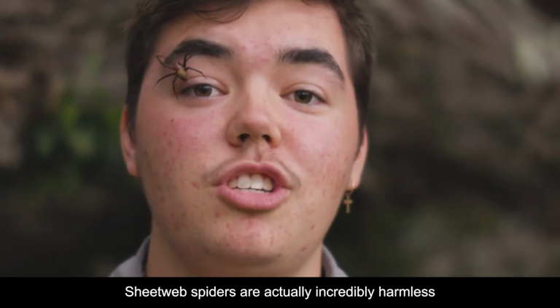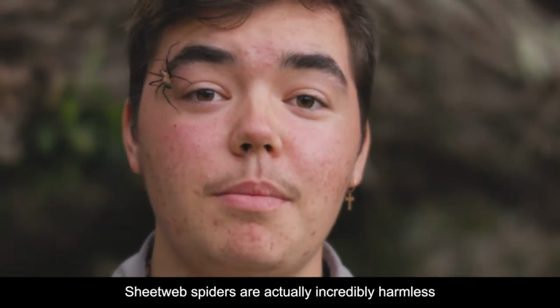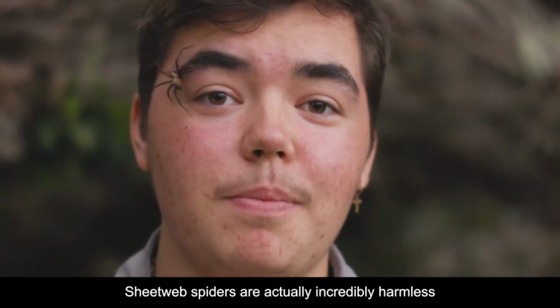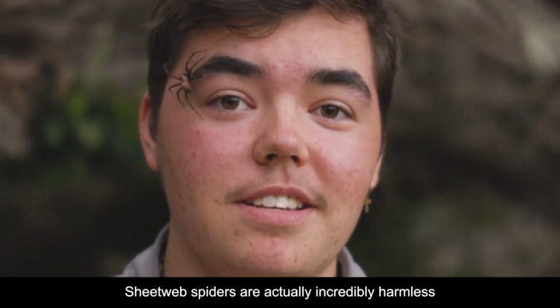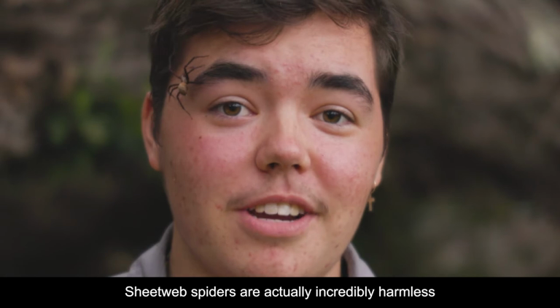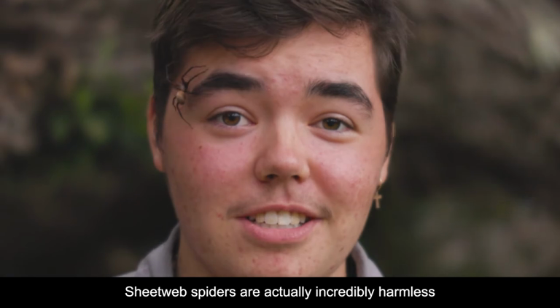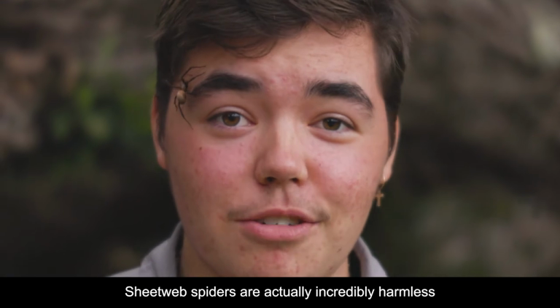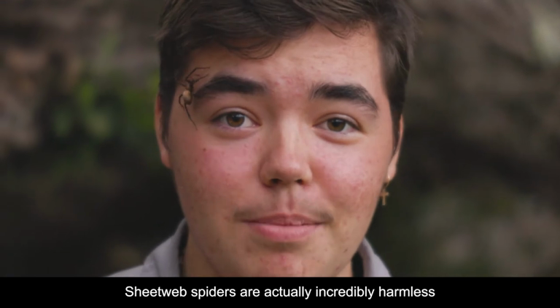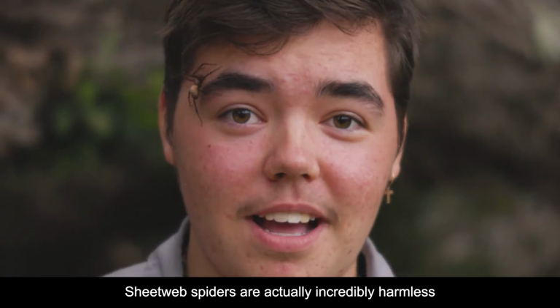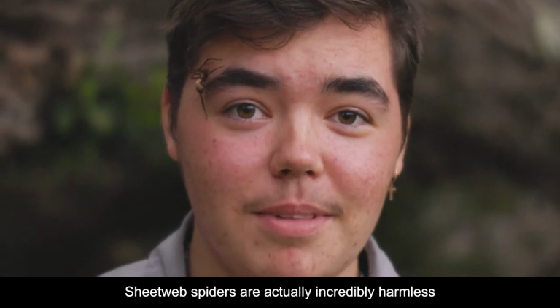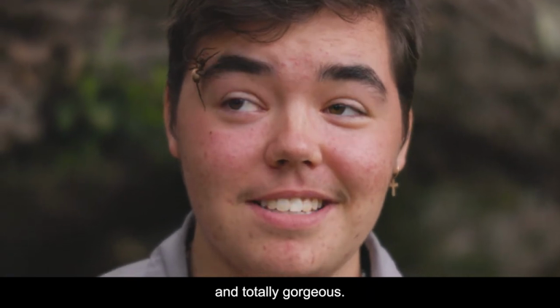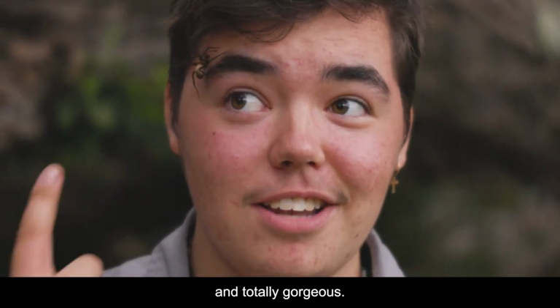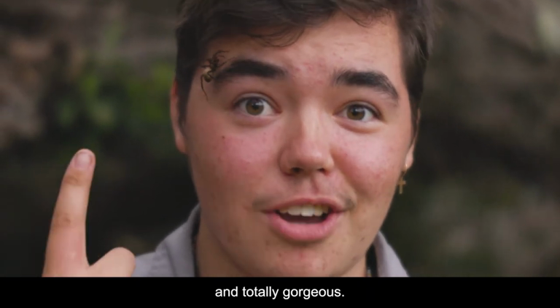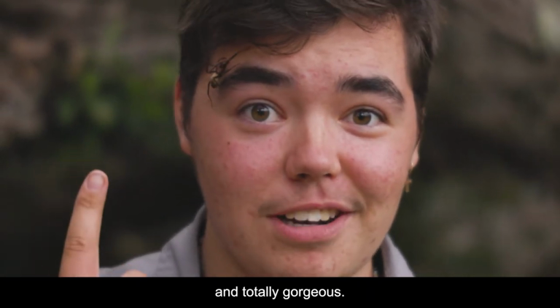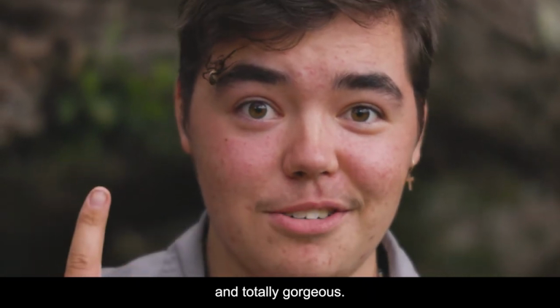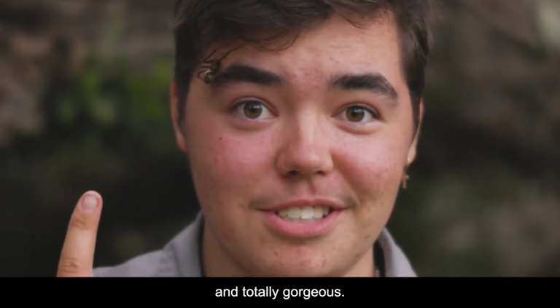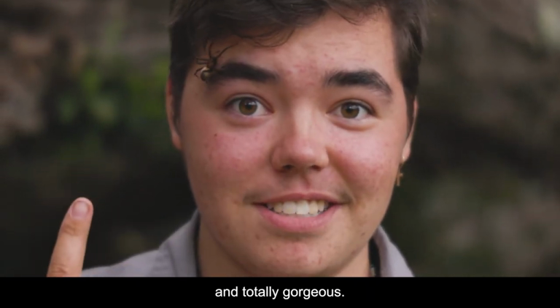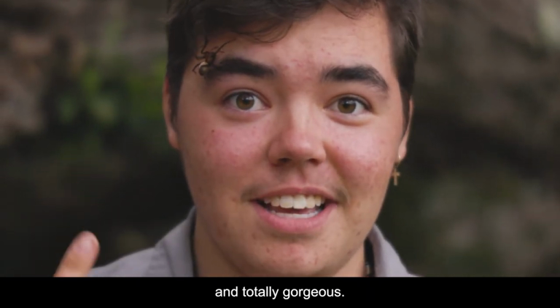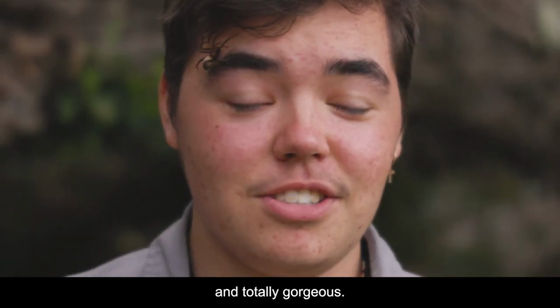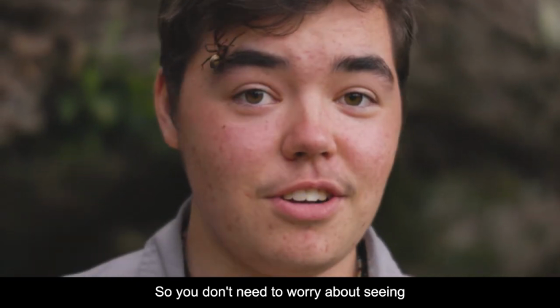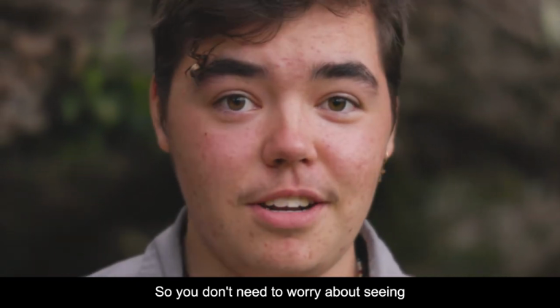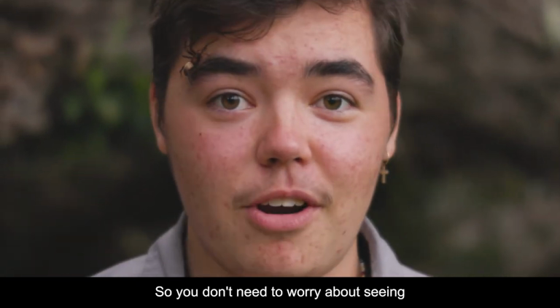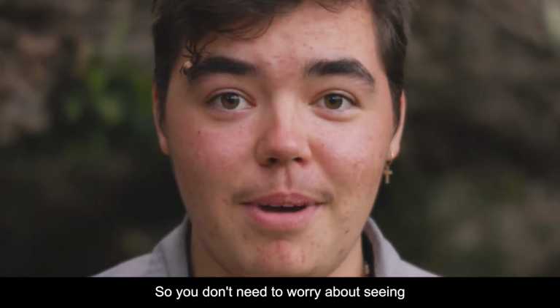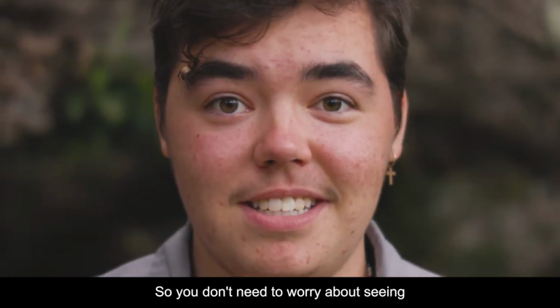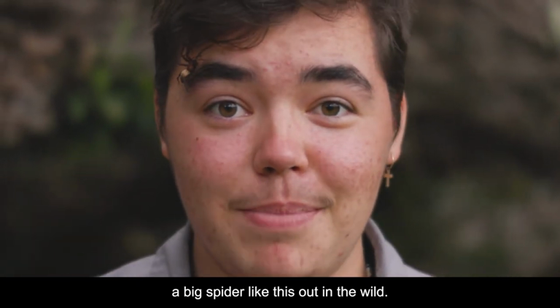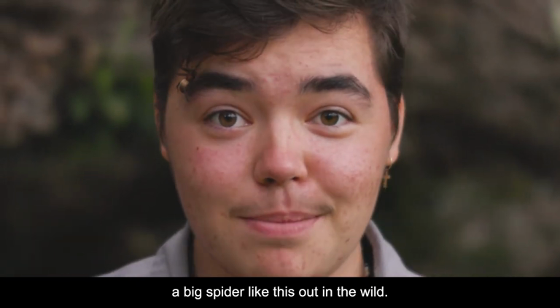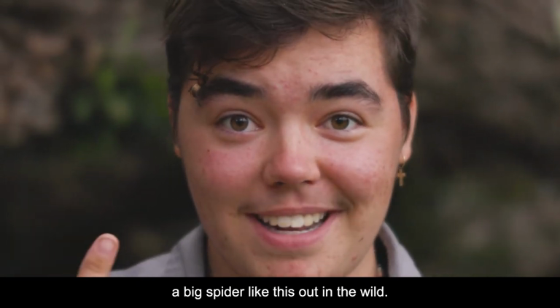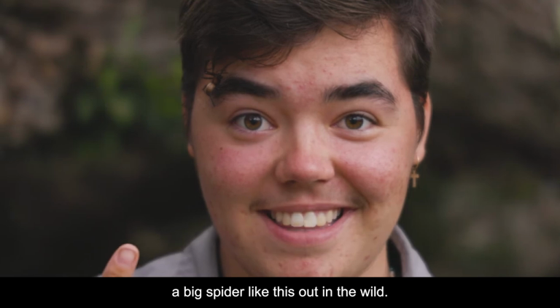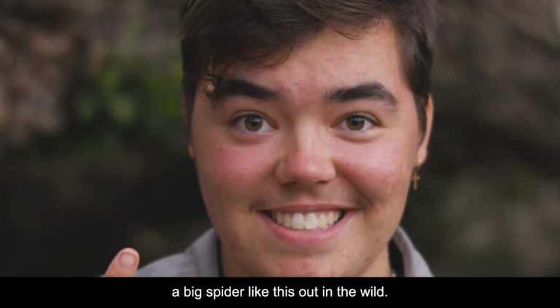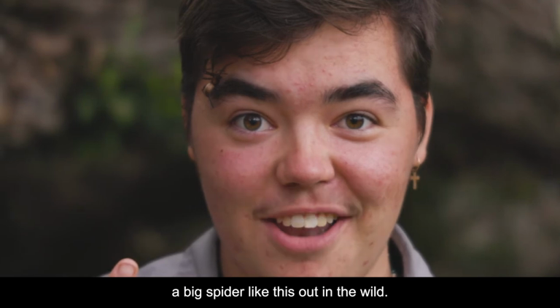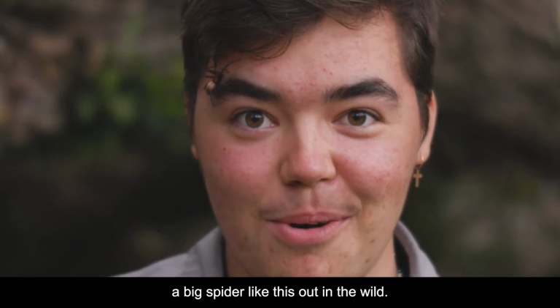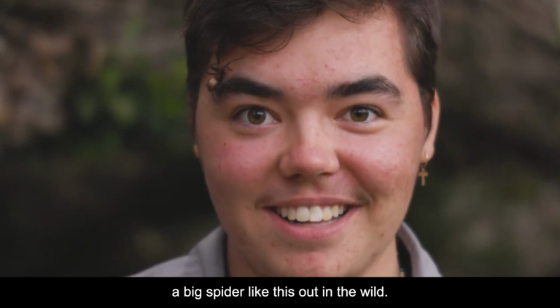Sheet web spiders are actually incredibly harmless and totally gorgeous, so you don't need to worry about seeing a big spider like this out in the wild.